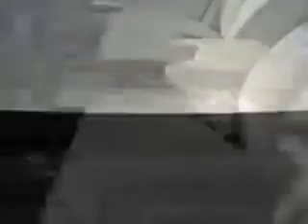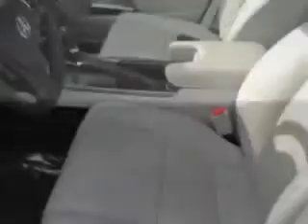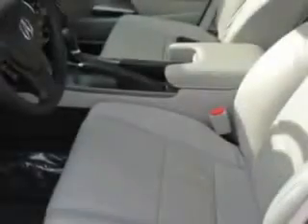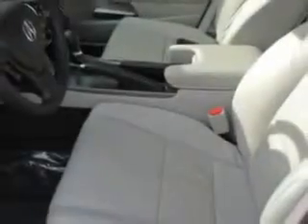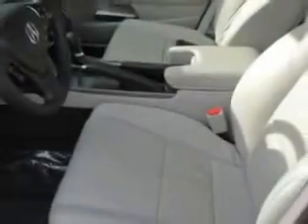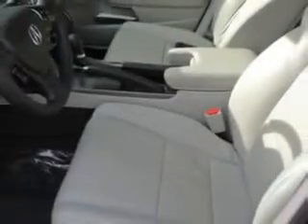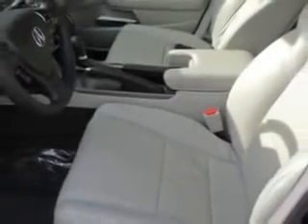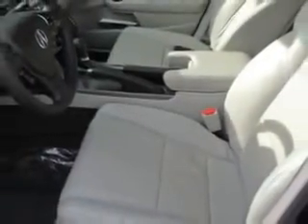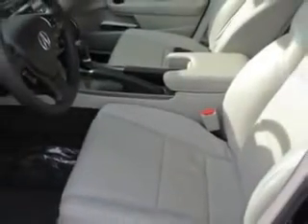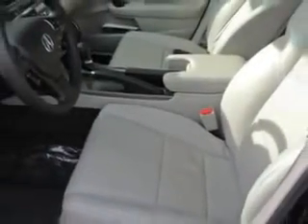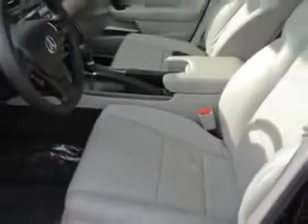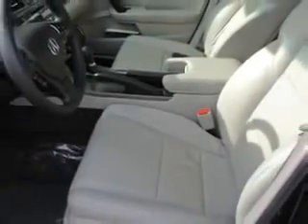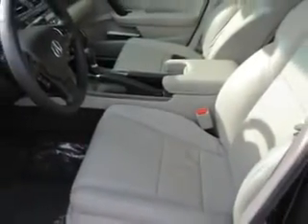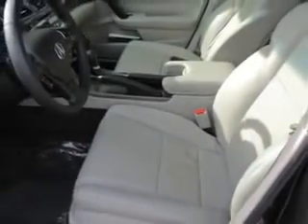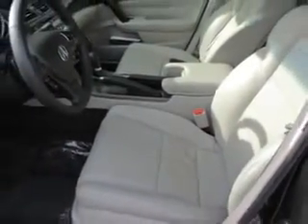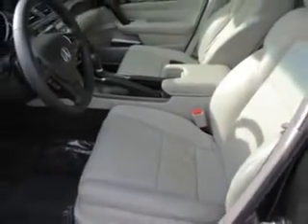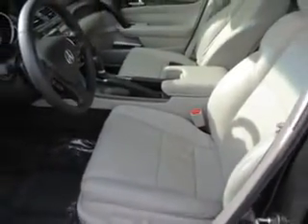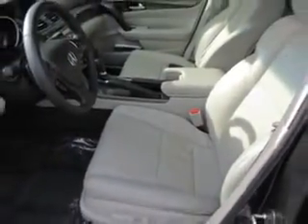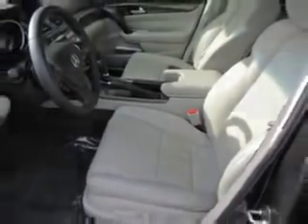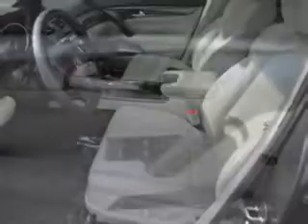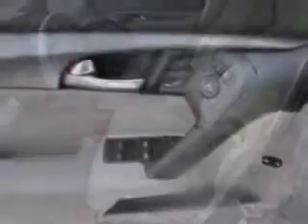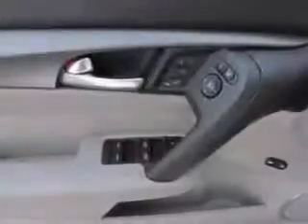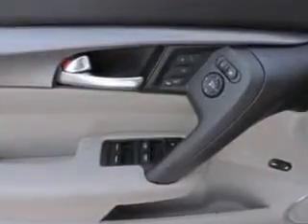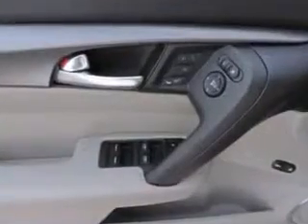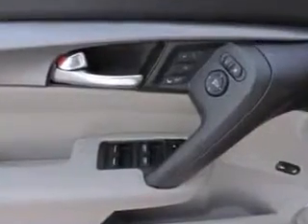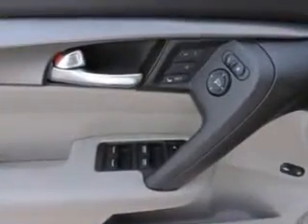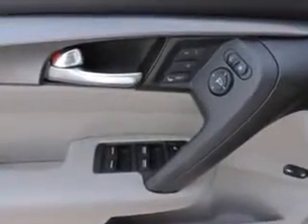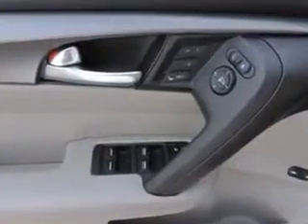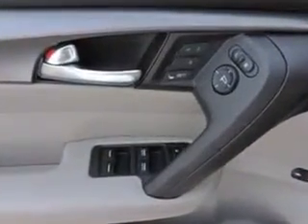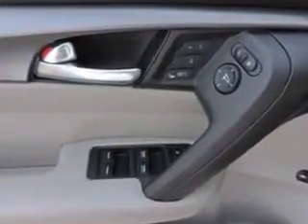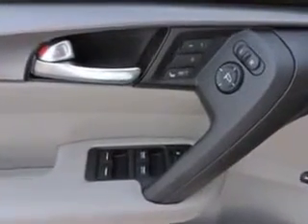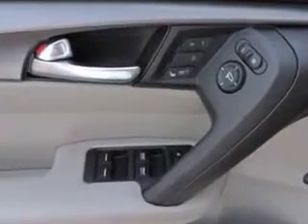And much more. Enjoy the drive and have peace of mind in this 2013 Acura TL. See us at Woodfield Acura today.